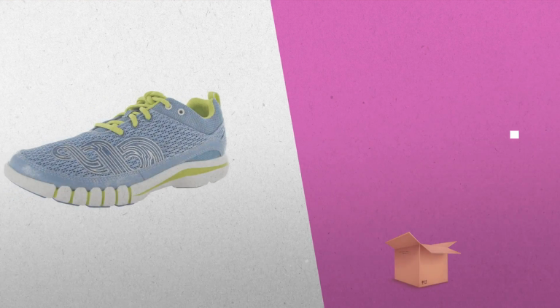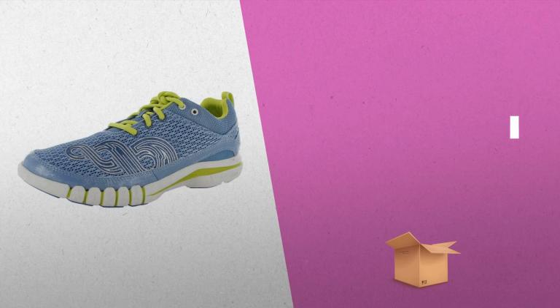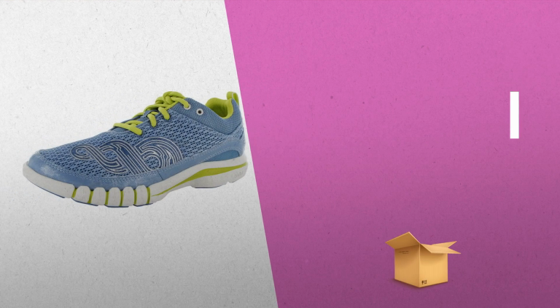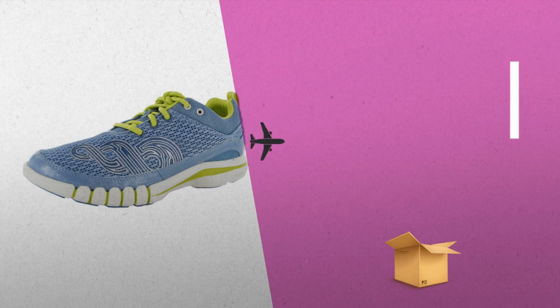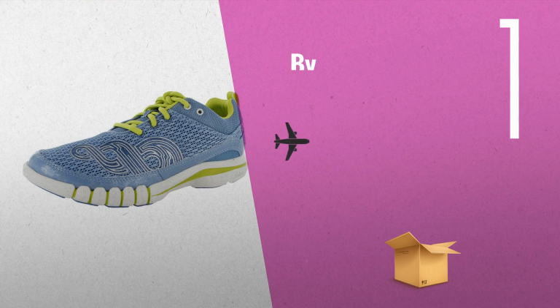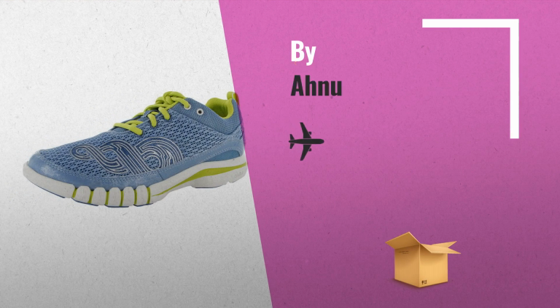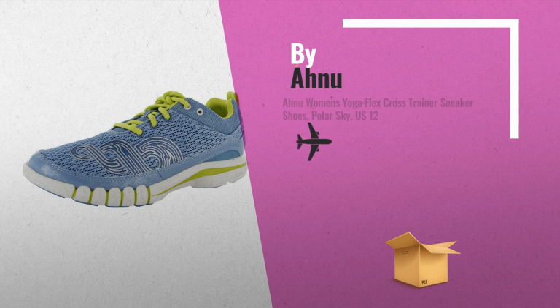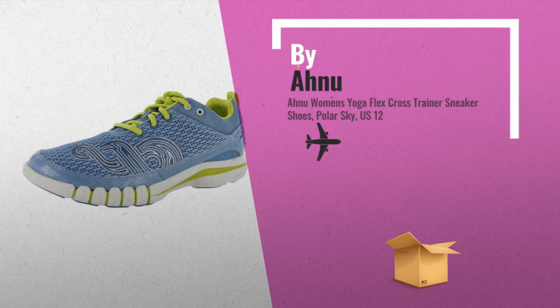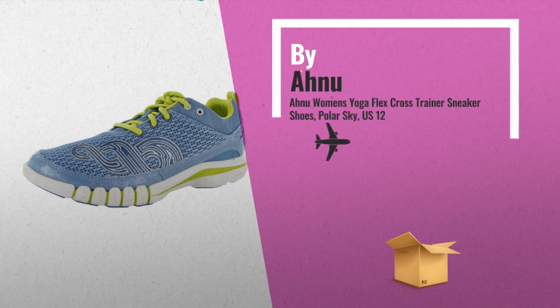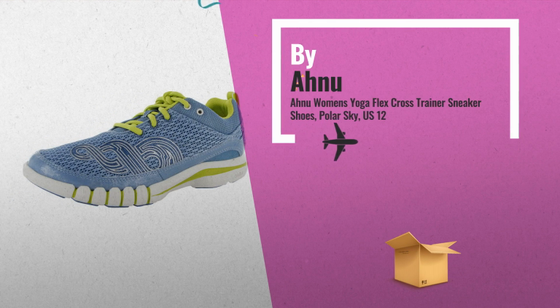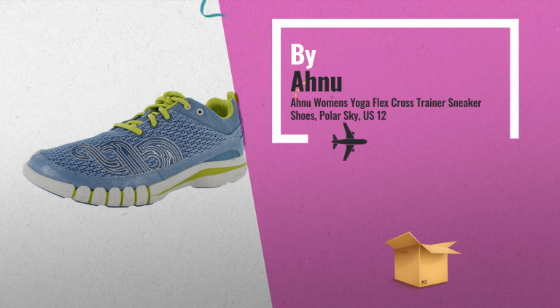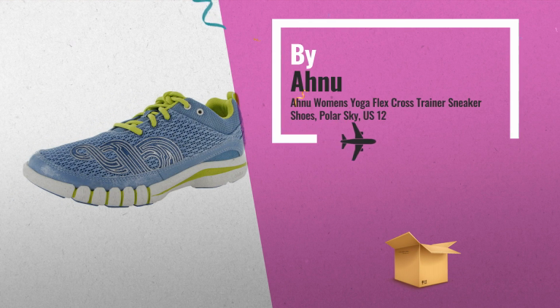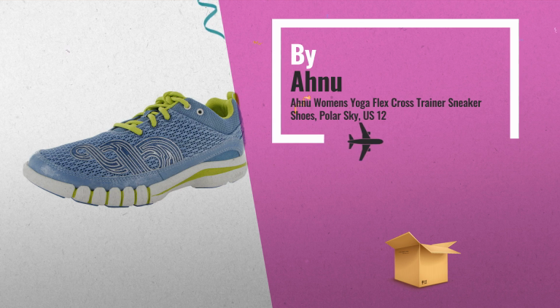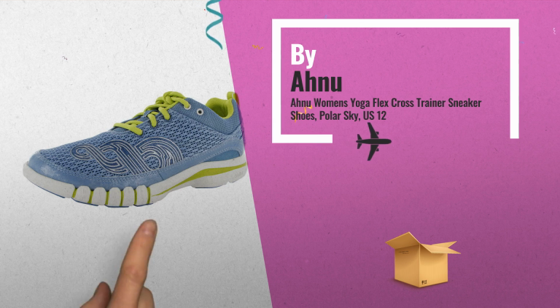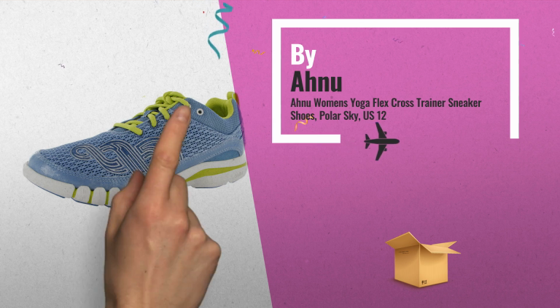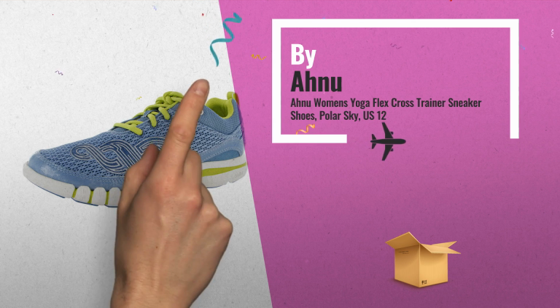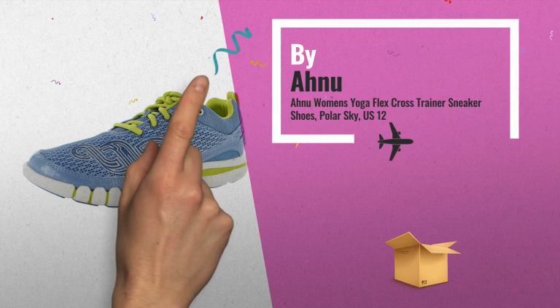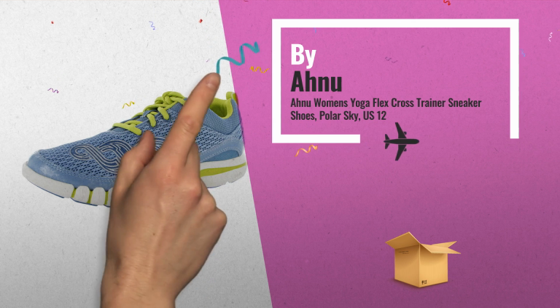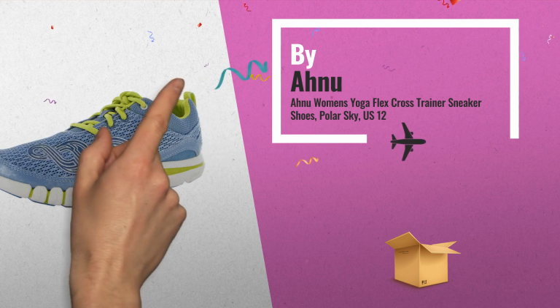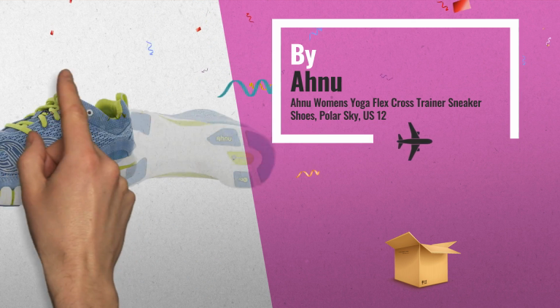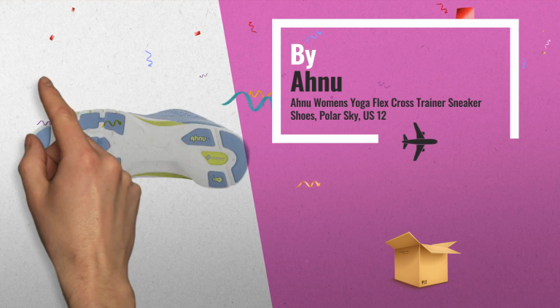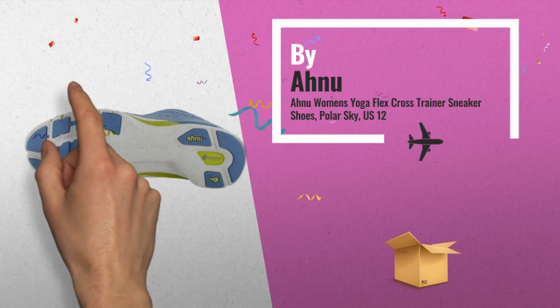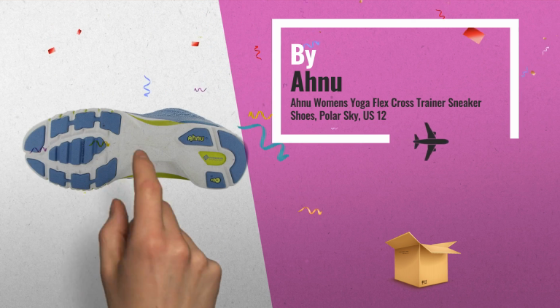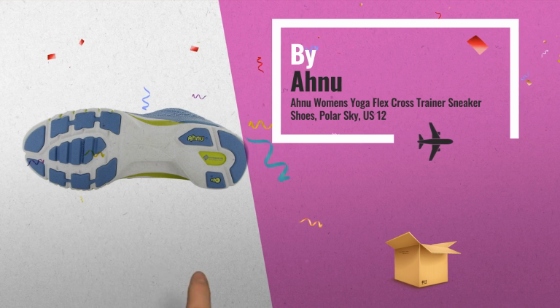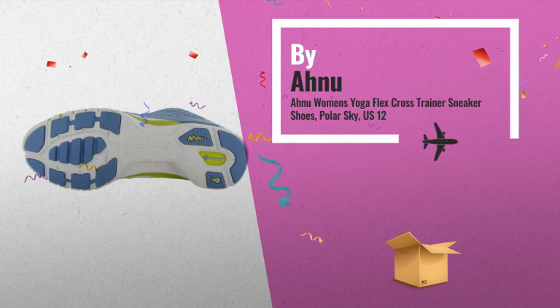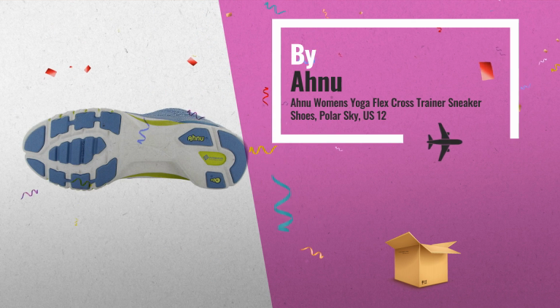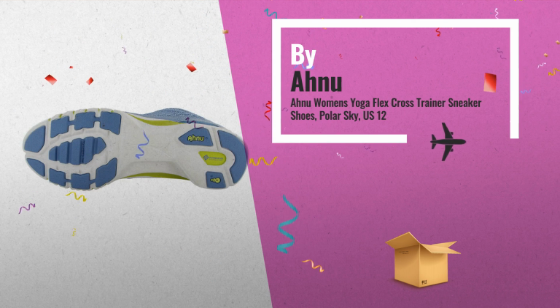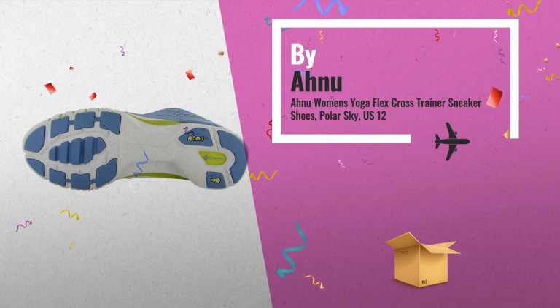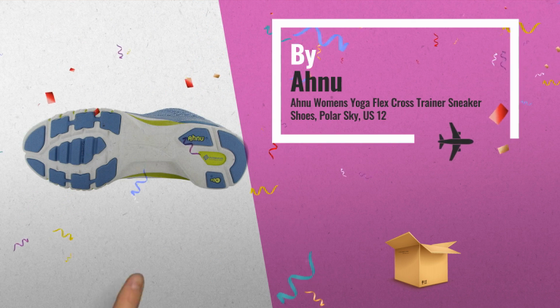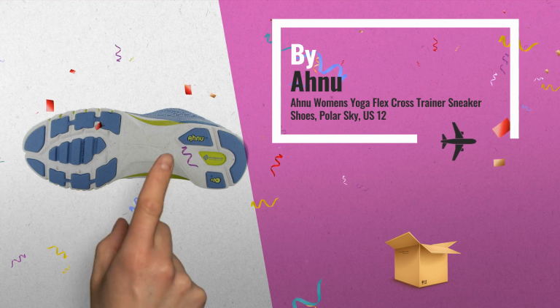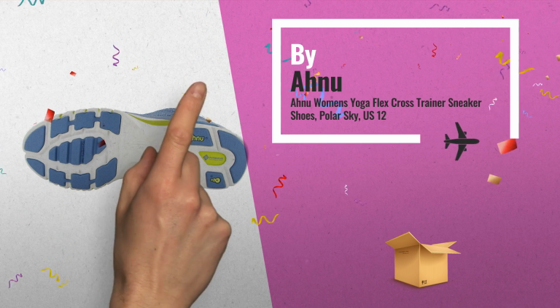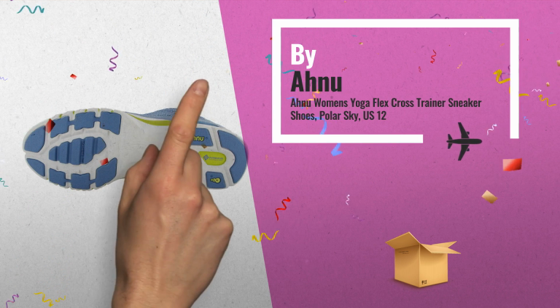Number 1: Women's Yoga Flex Cross Trainer Sneaker Shoes. Air Mesh Upper provides comfort and breathability.